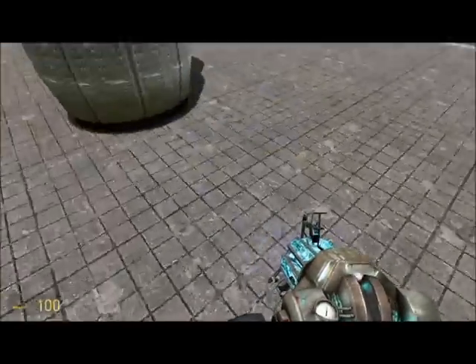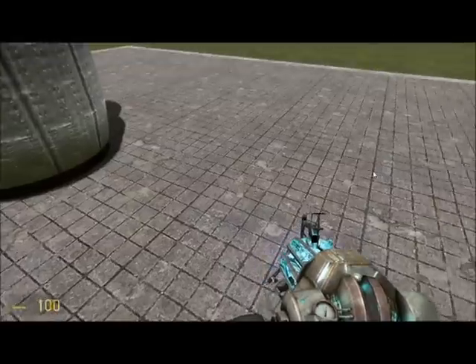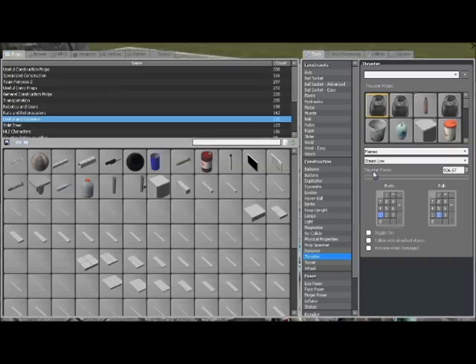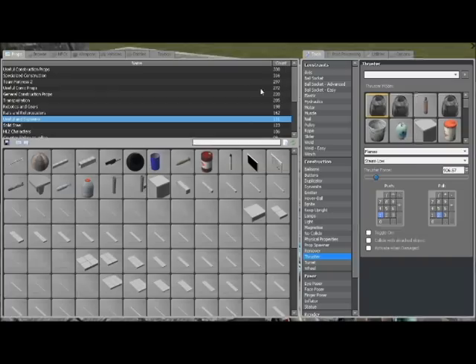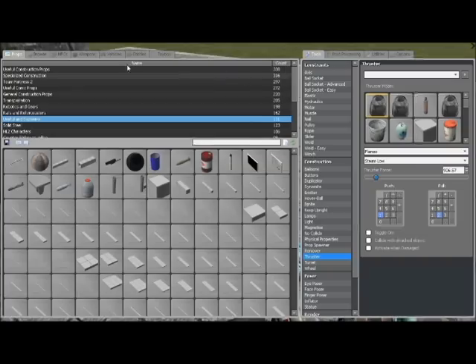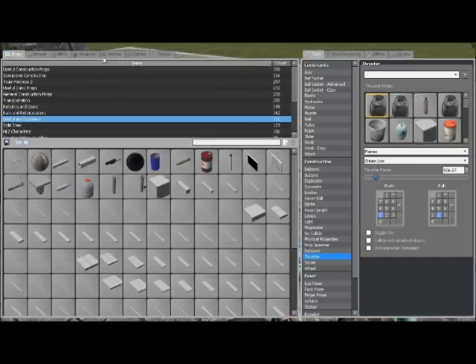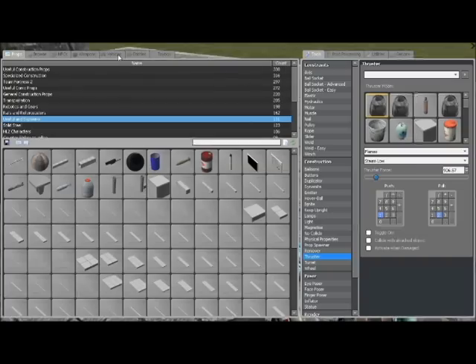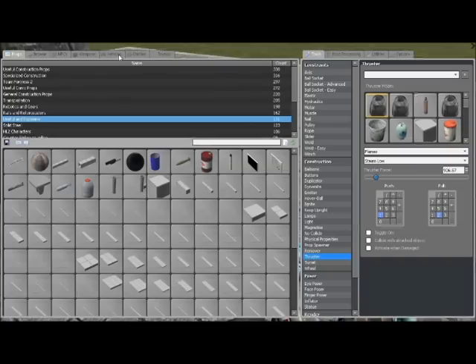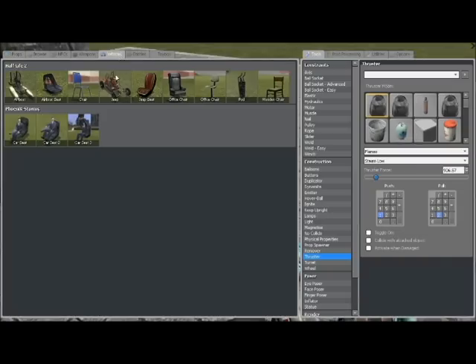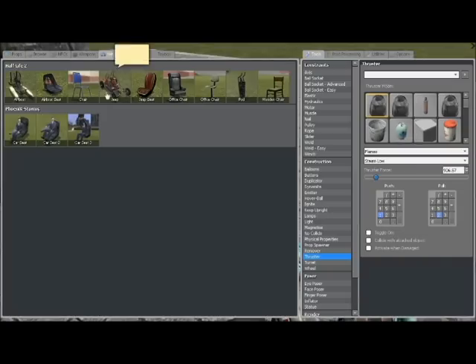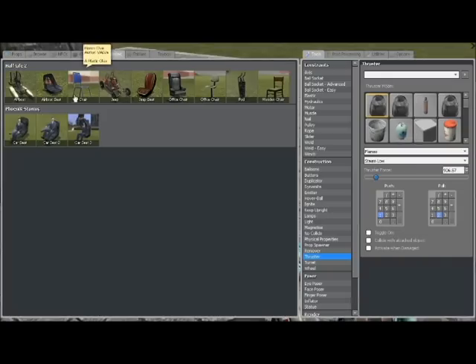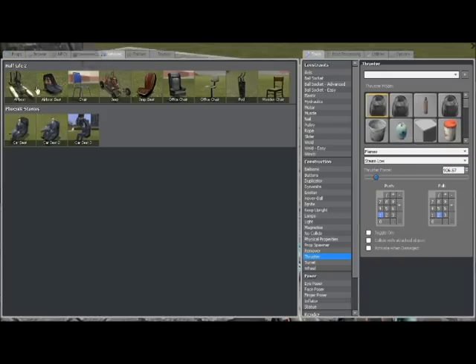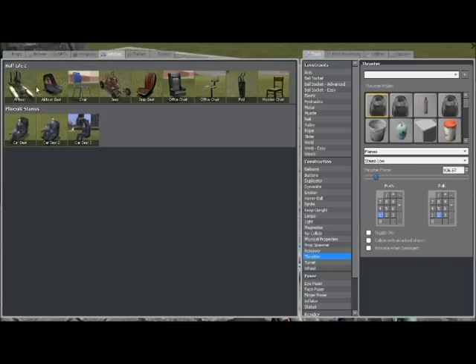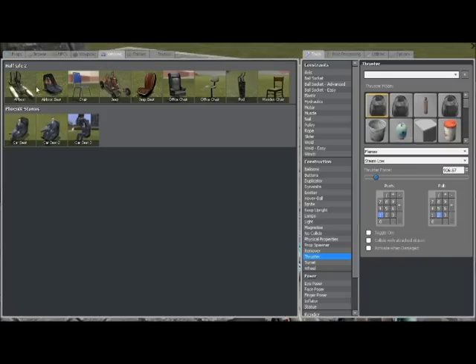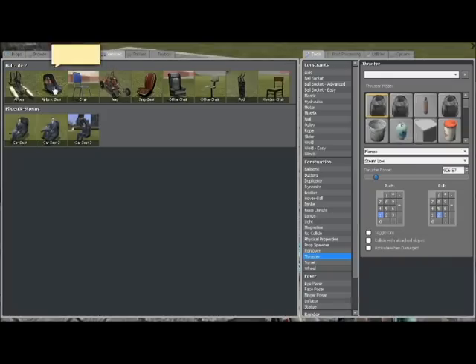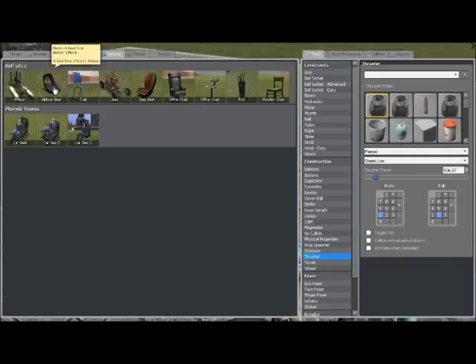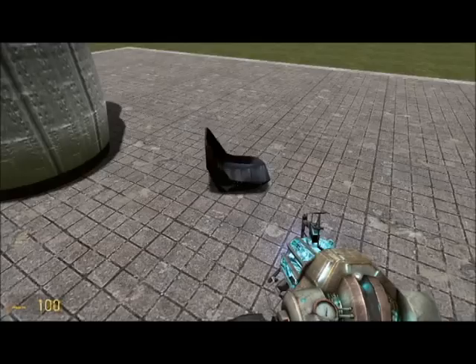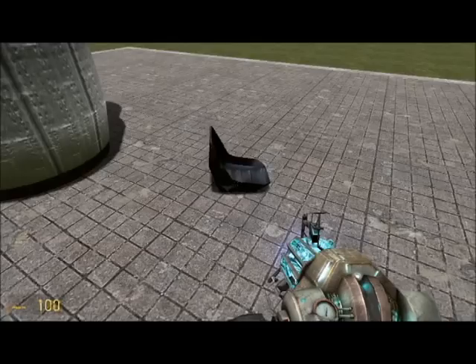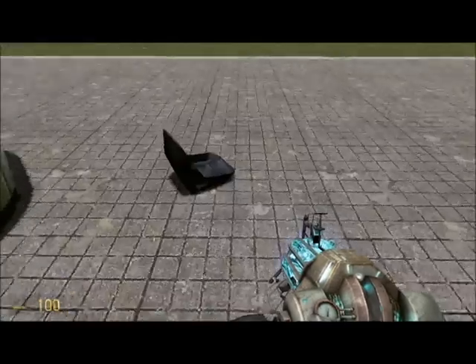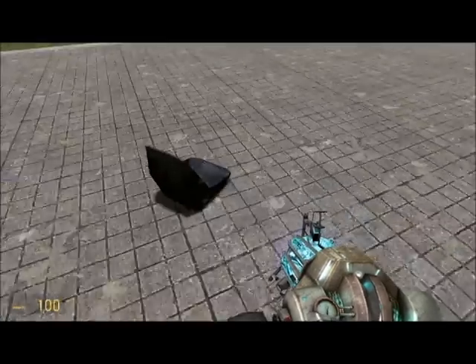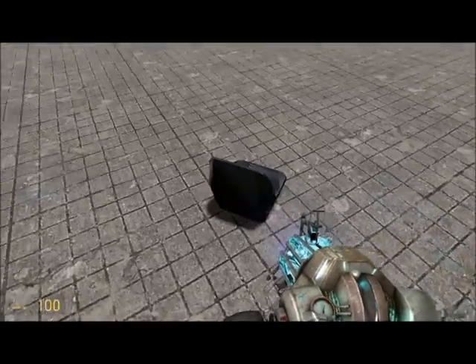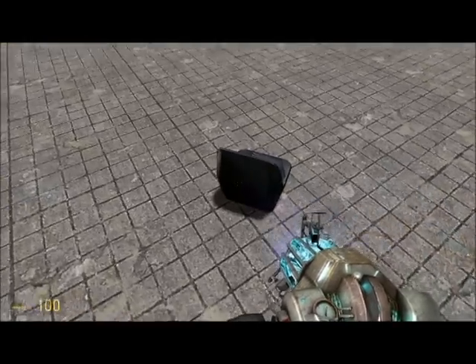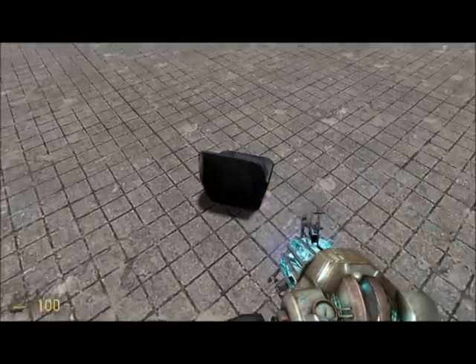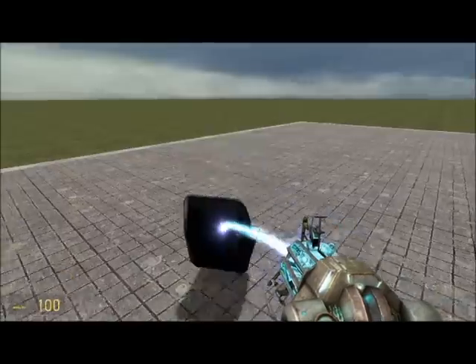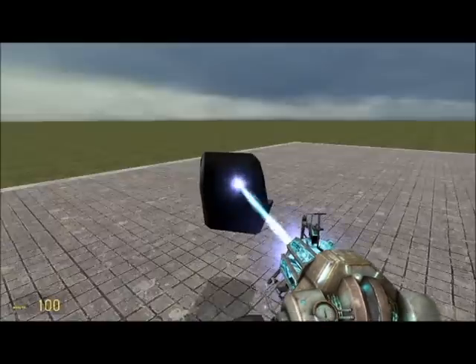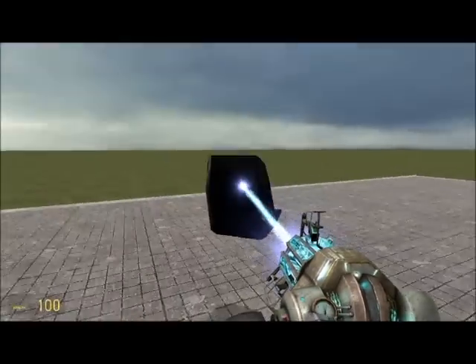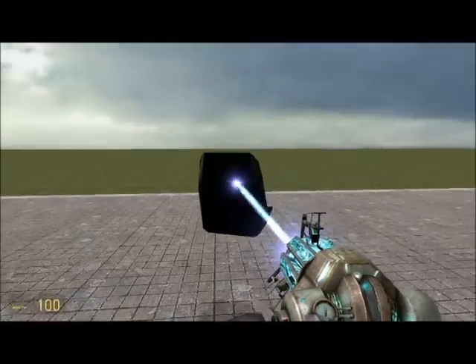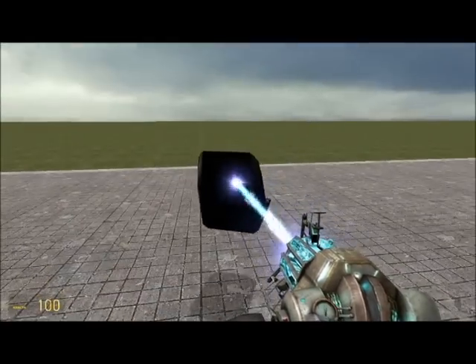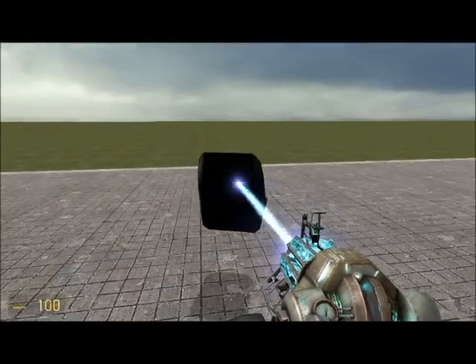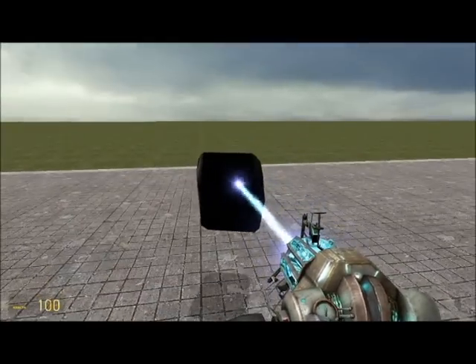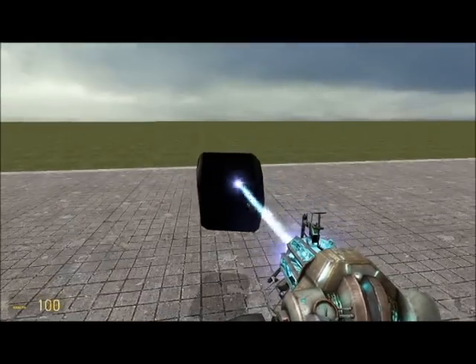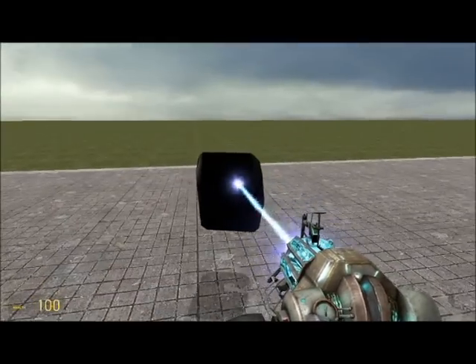I'm going to put a seat on the rocket. Oh yeah, if you want to fly, press V.